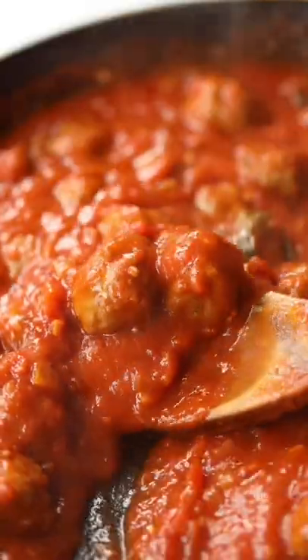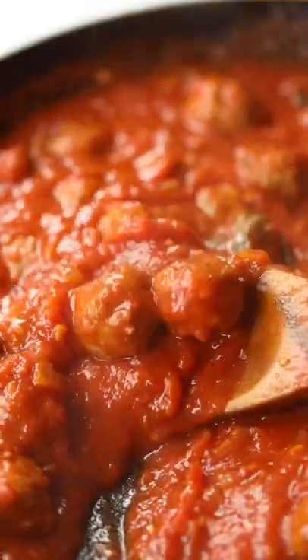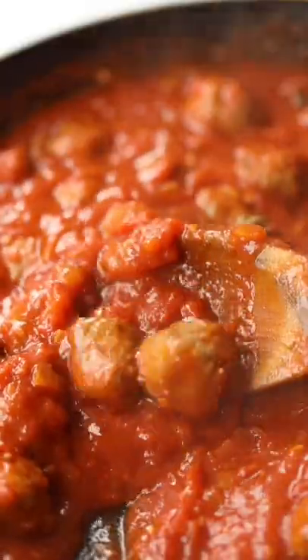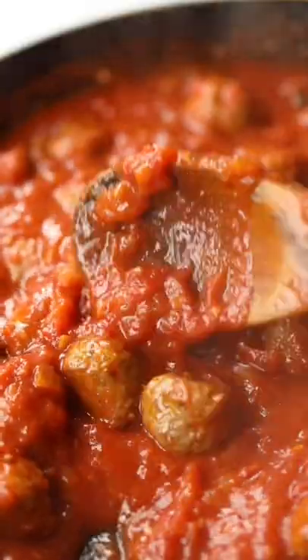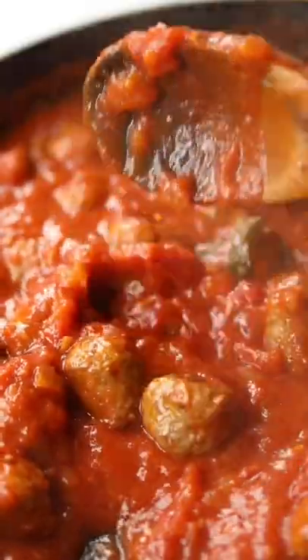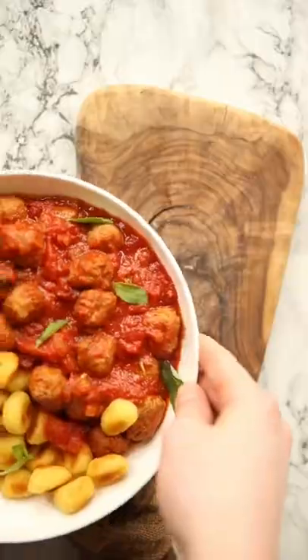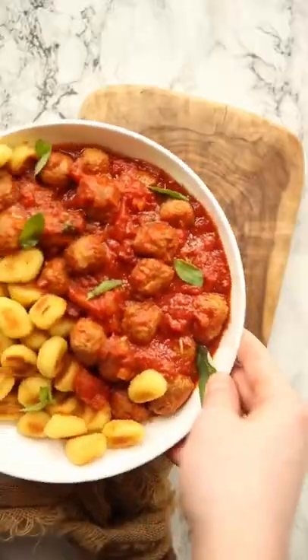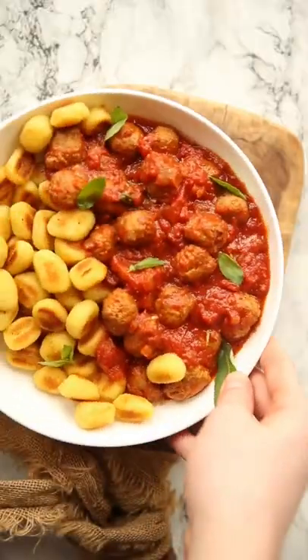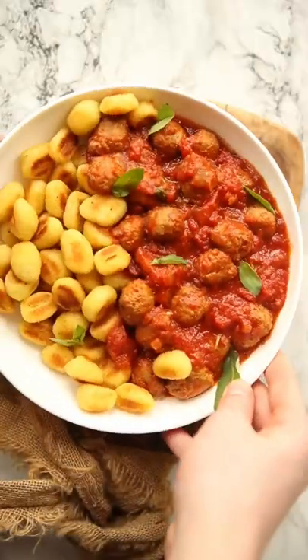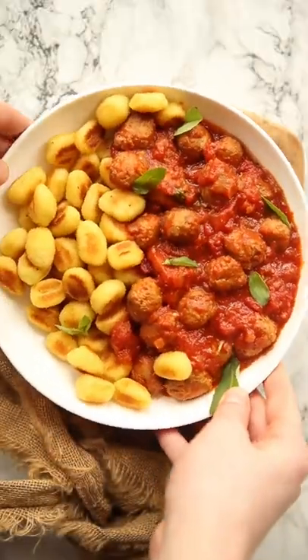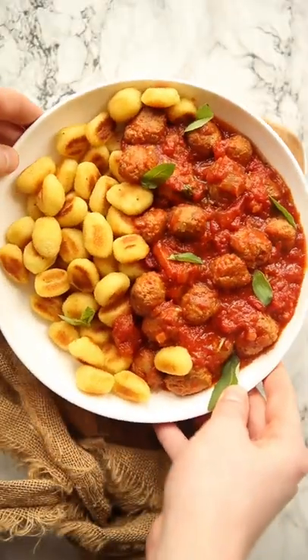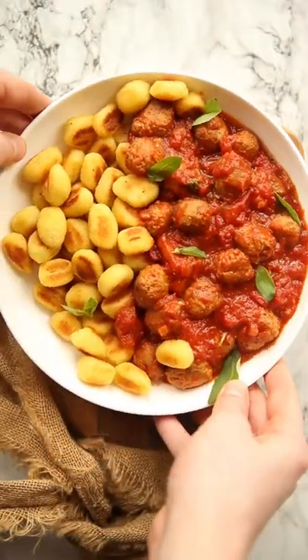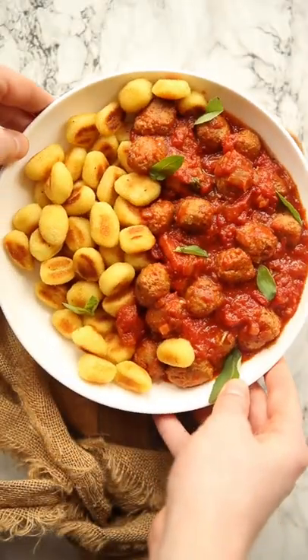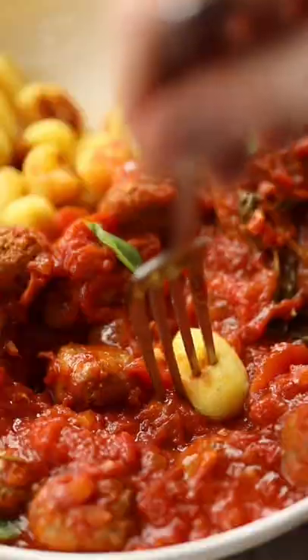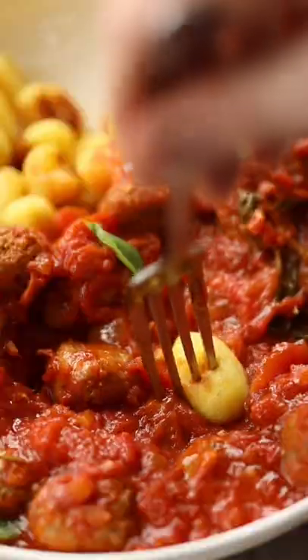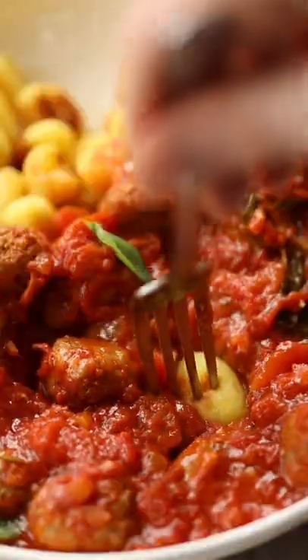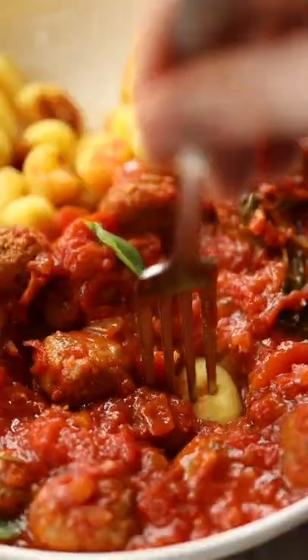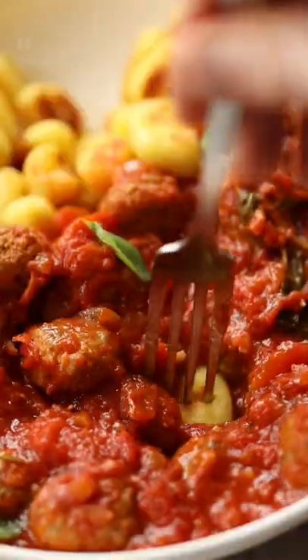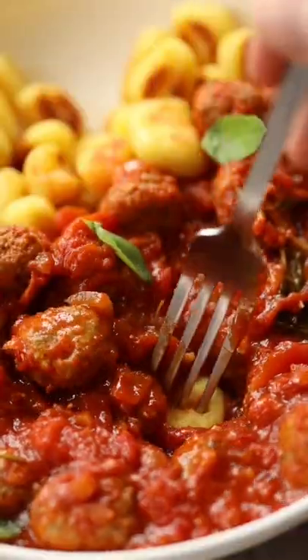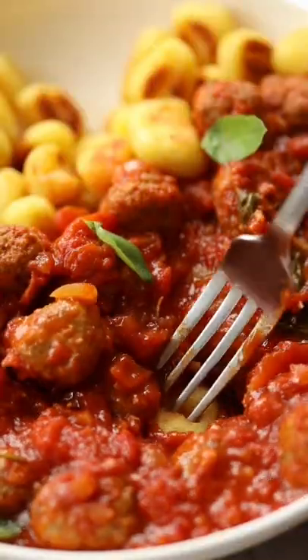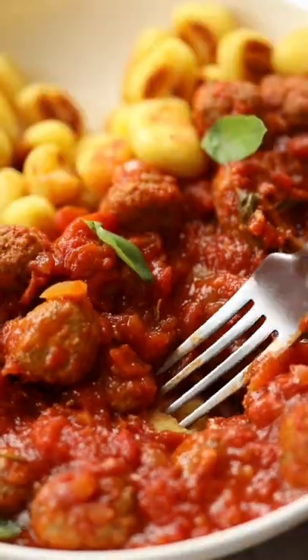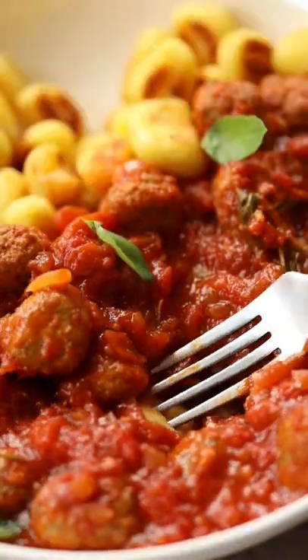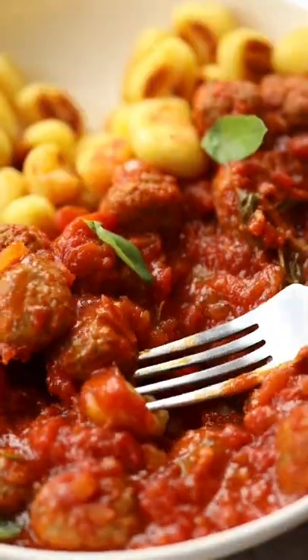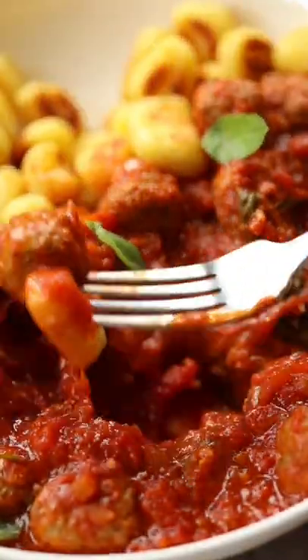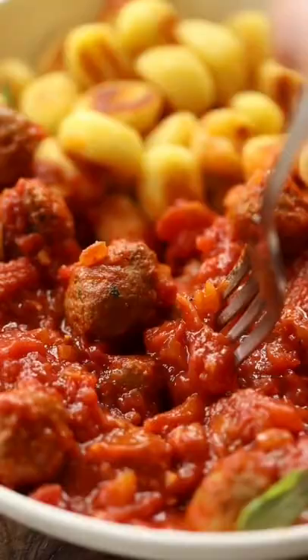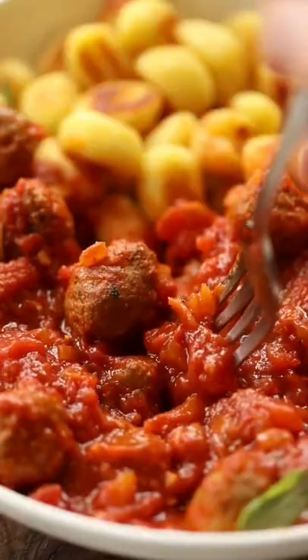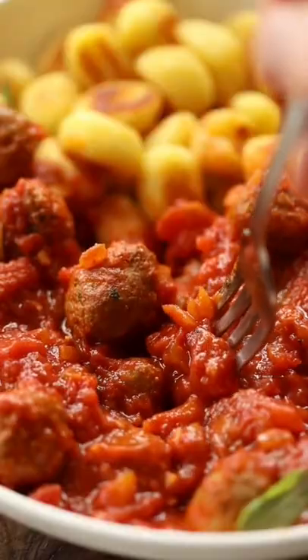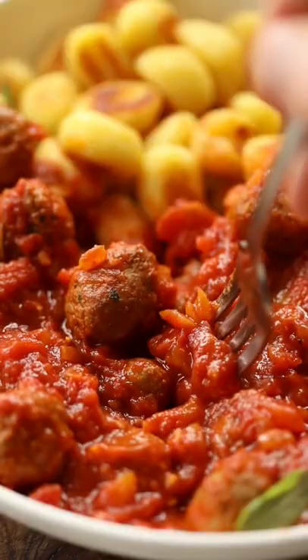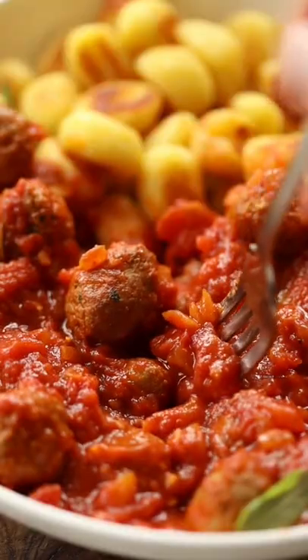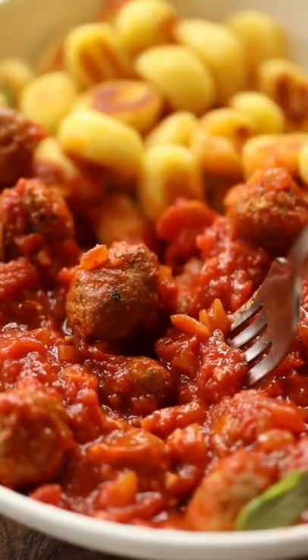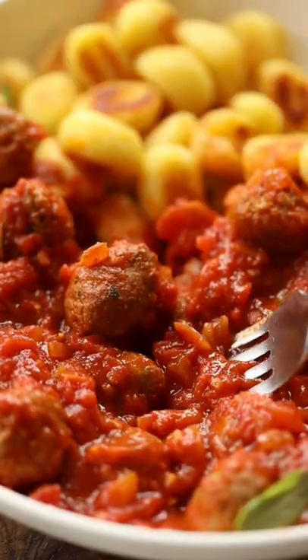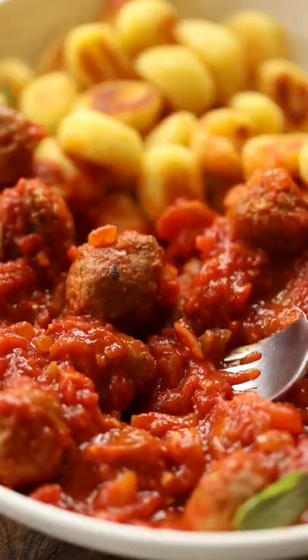And there you have this crispy buttery gnocchi along with super easy sausage meatballs. You'll find a full written recipe on the blog.